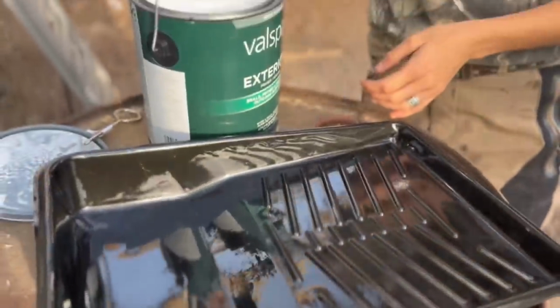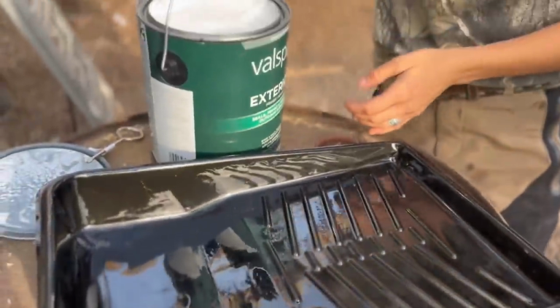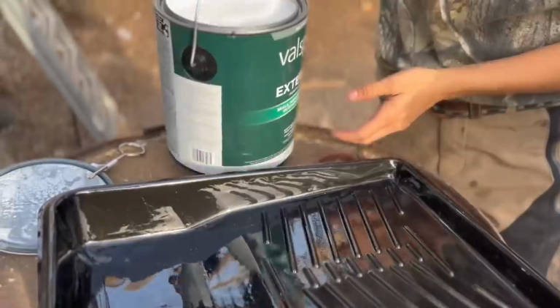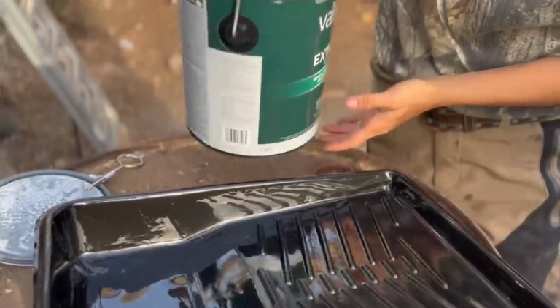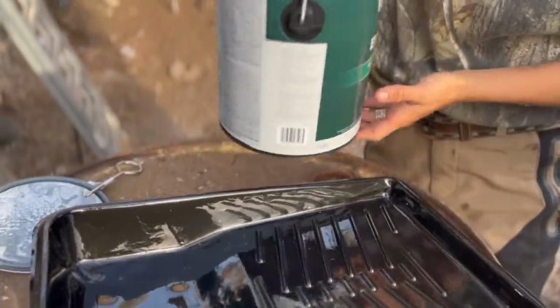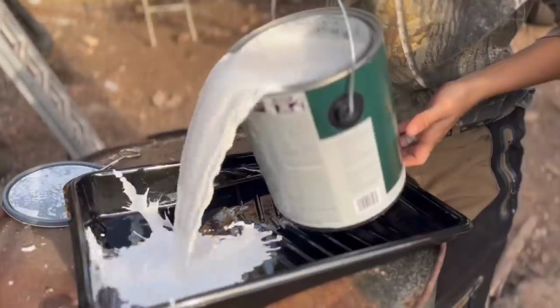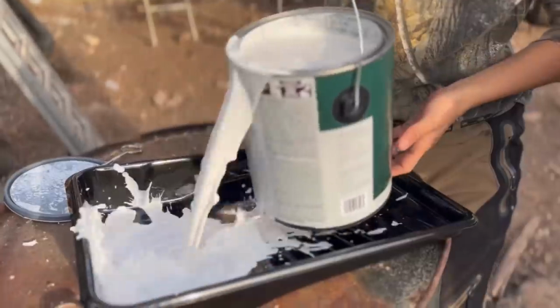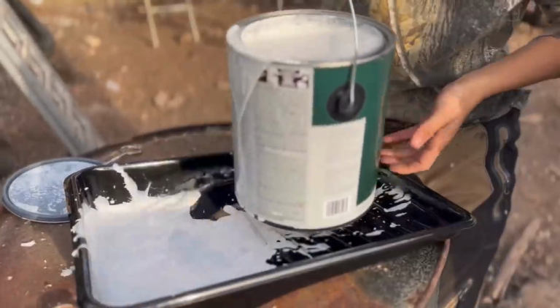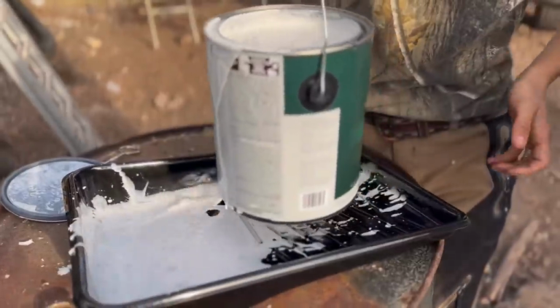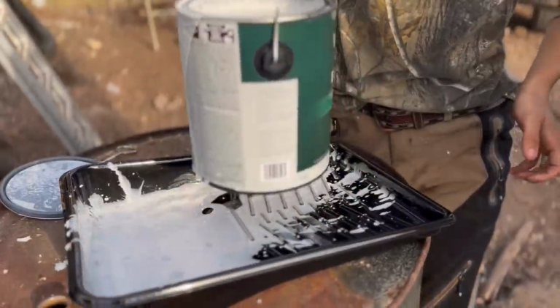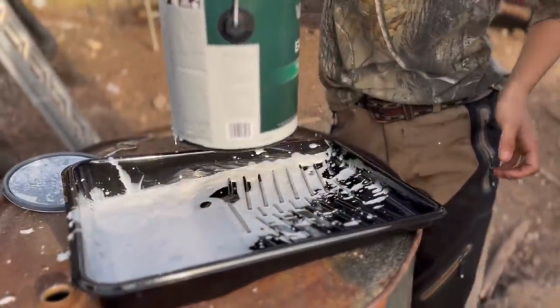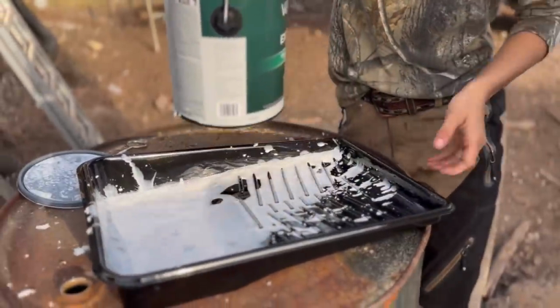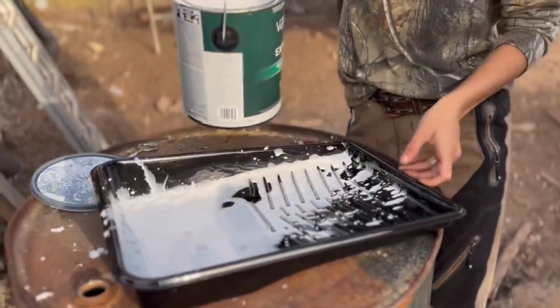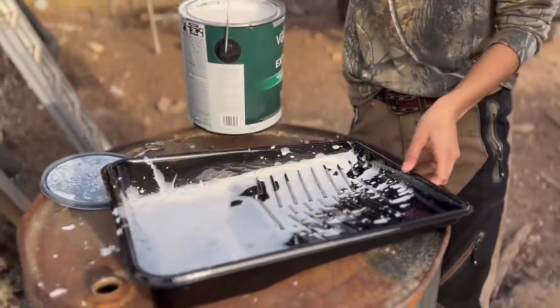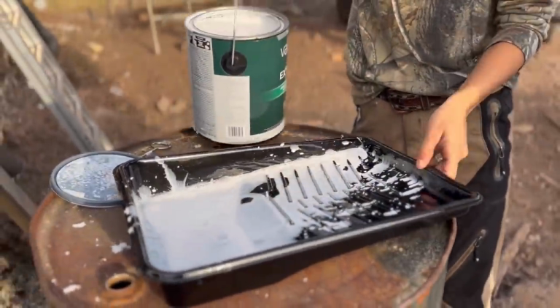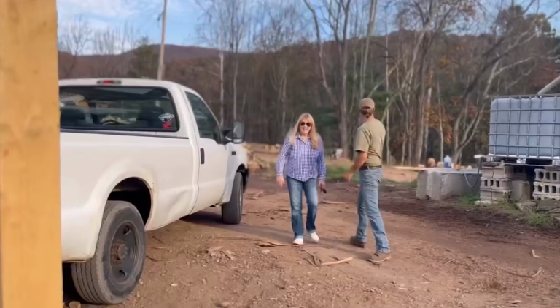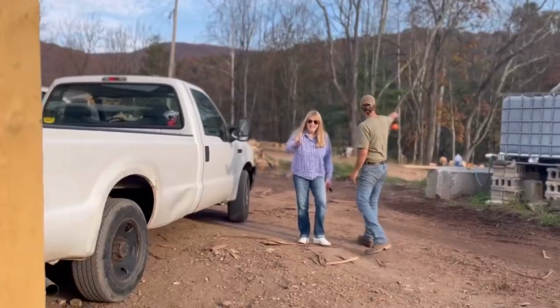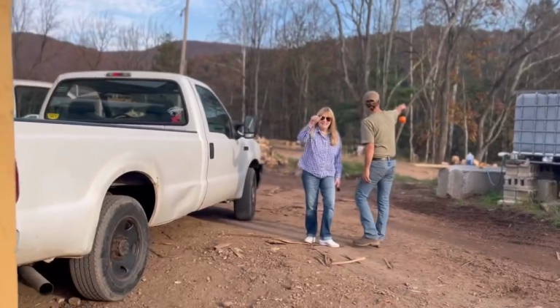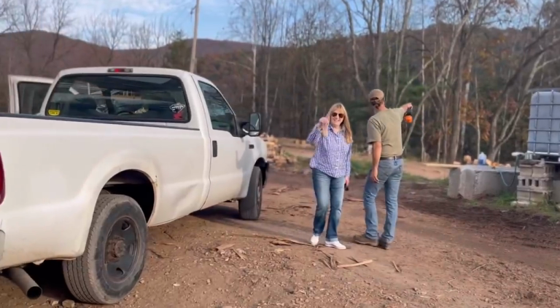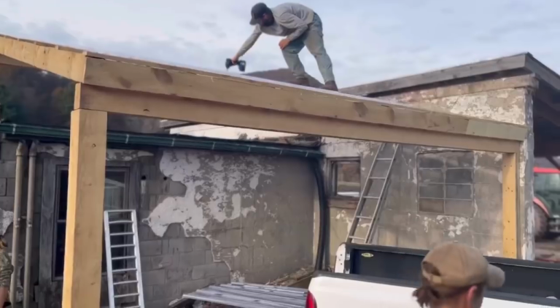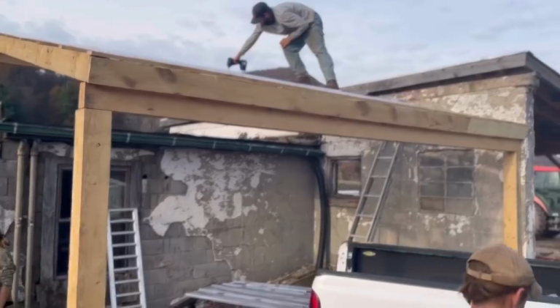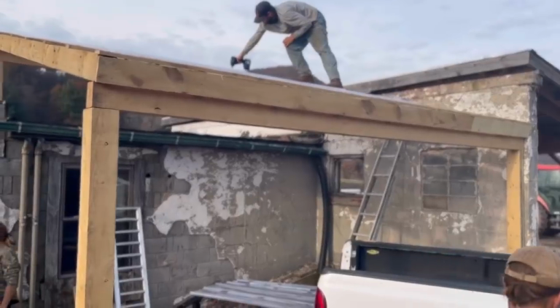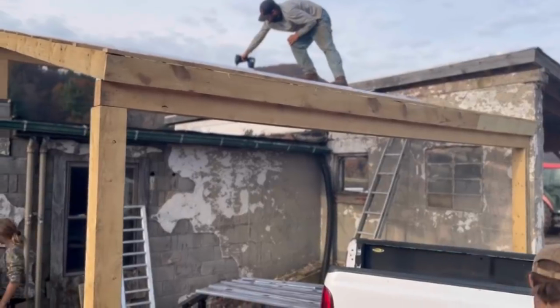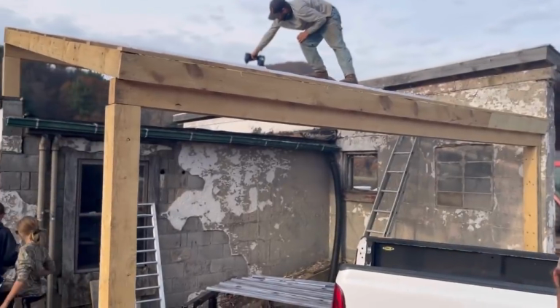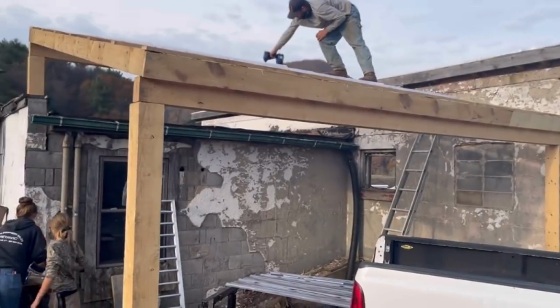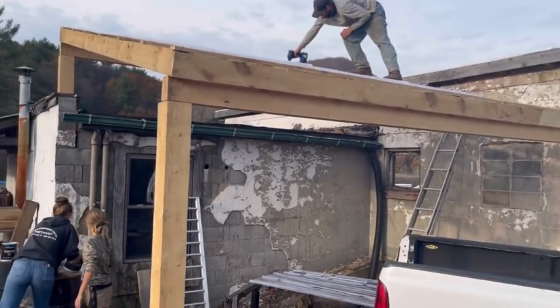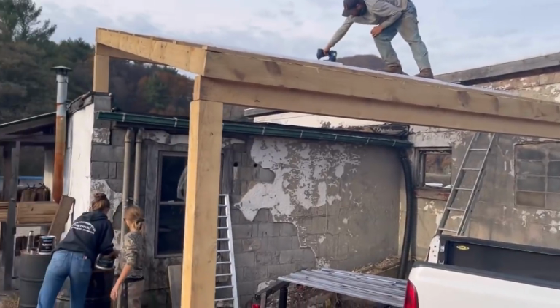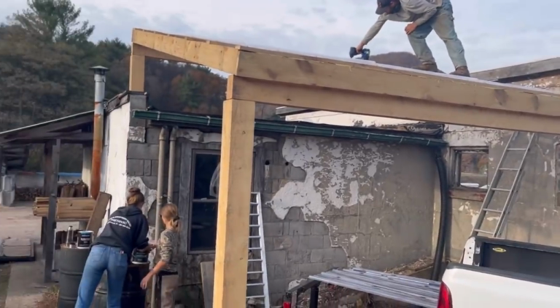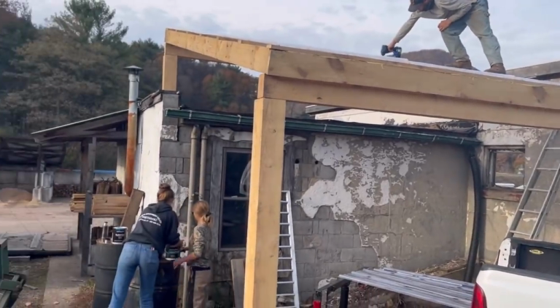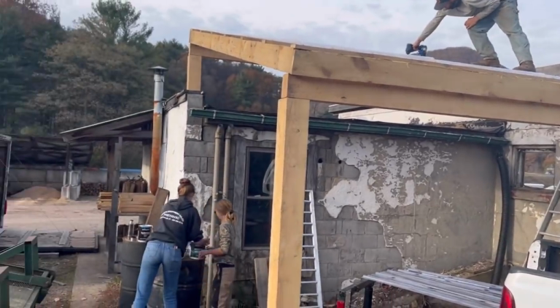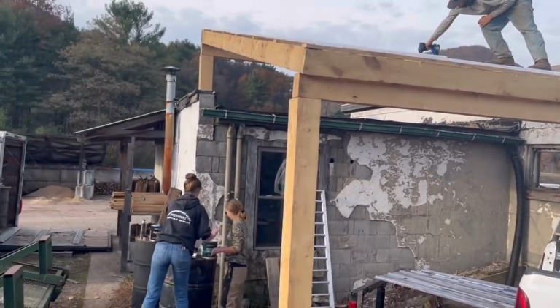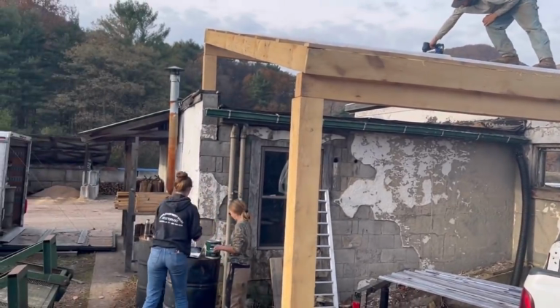Unfortunately I didn't get footage of what this area looked like before we started working on it, but it was just really a mess of weeds. Building the kiln here gives the spot a purpose, which is a good reason alone.